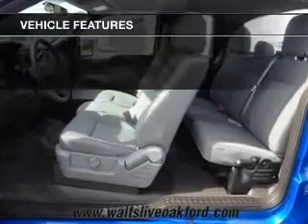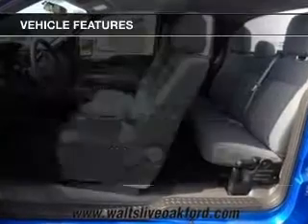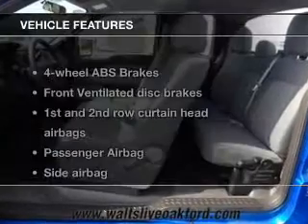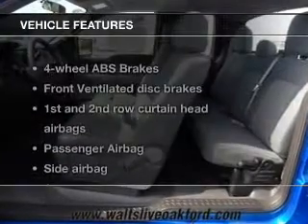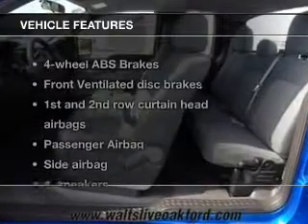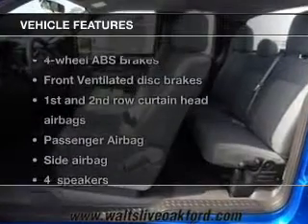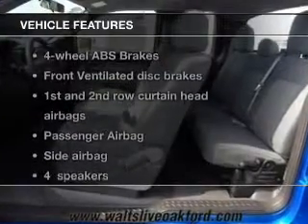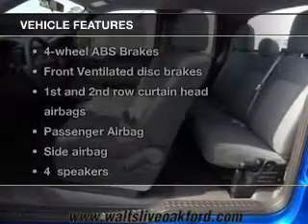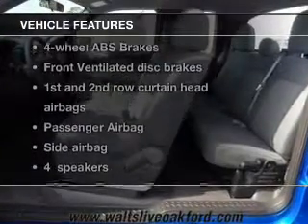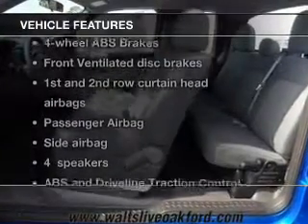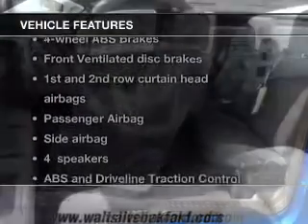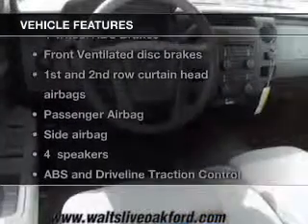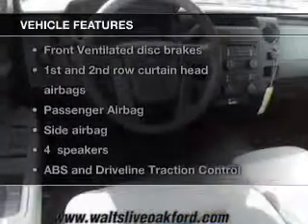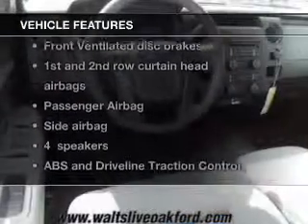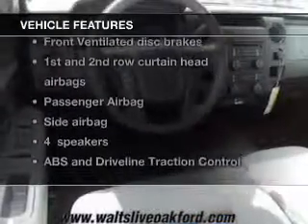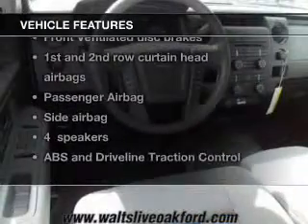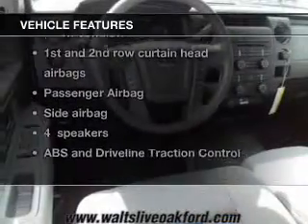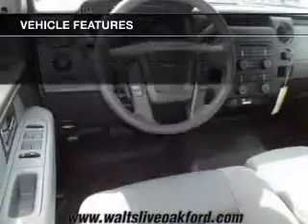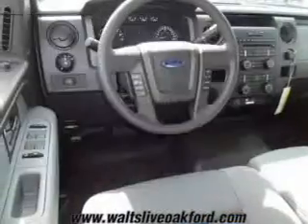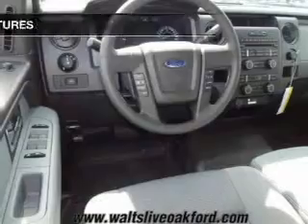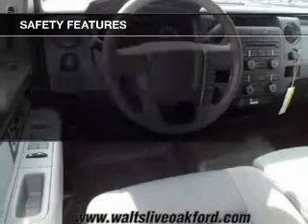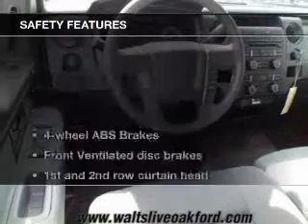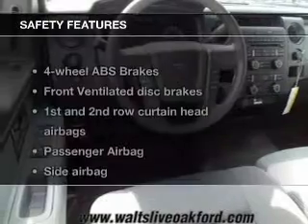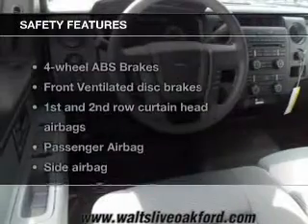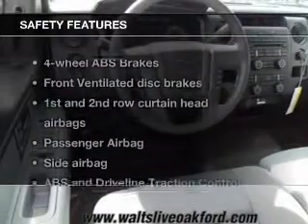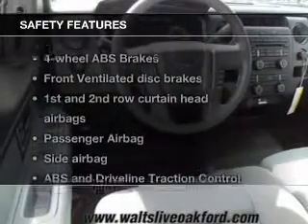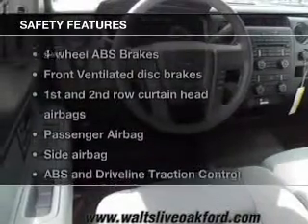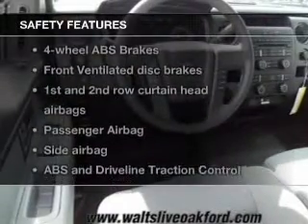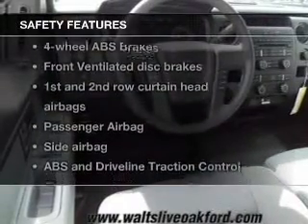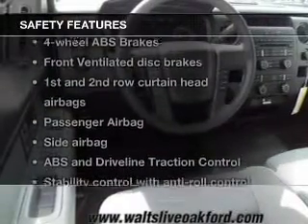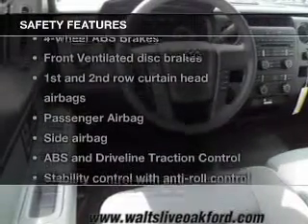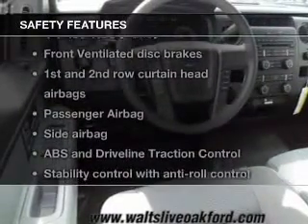The features include split rear seats and power steering. Safety was made a priority with these features.